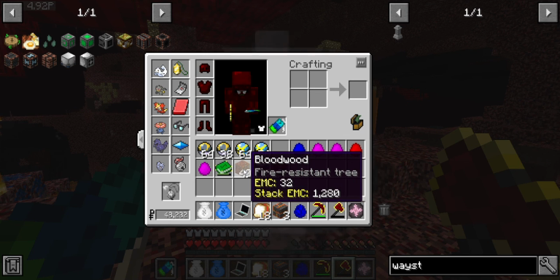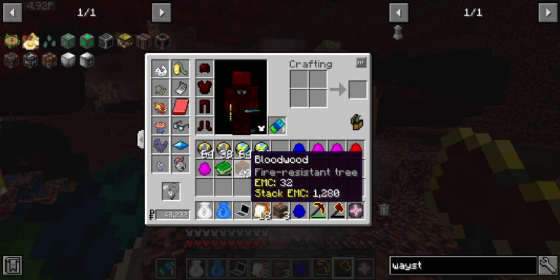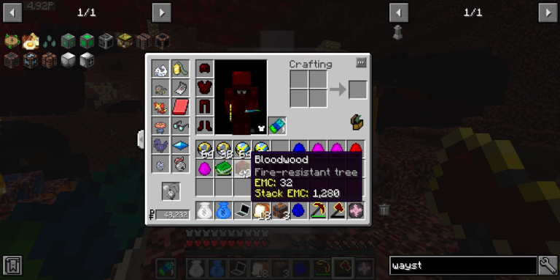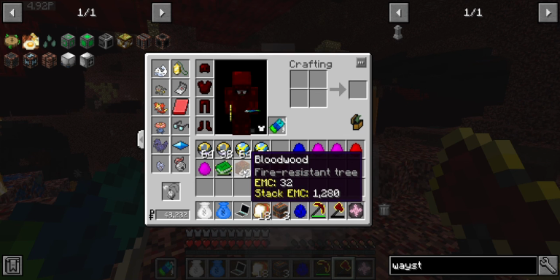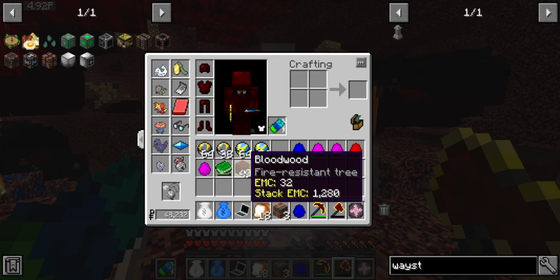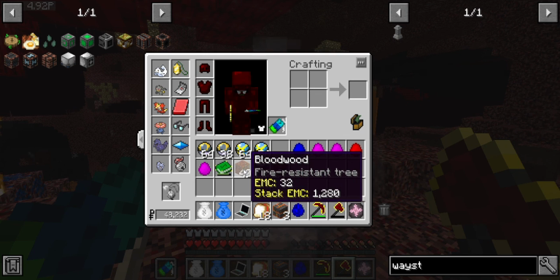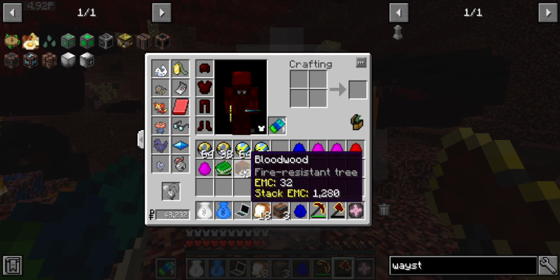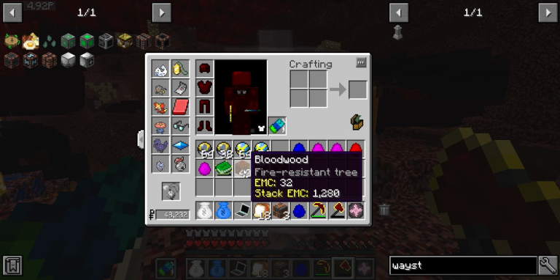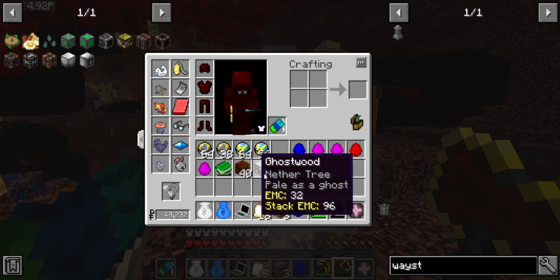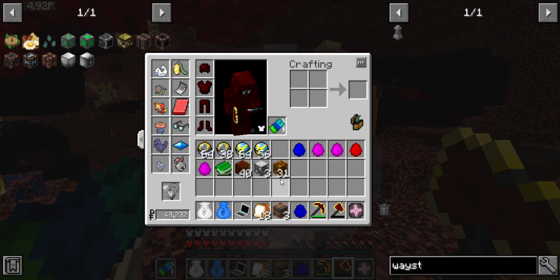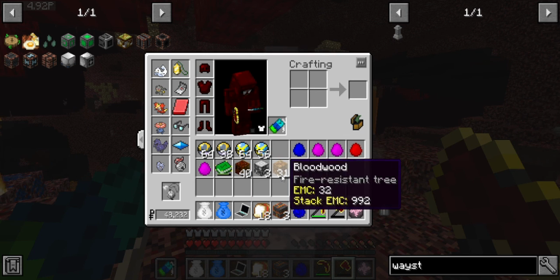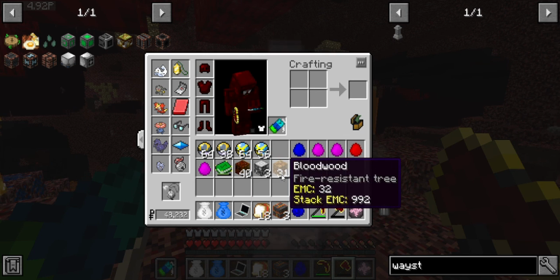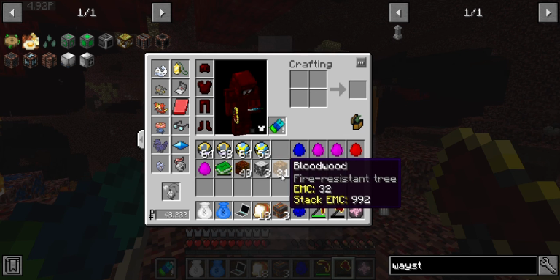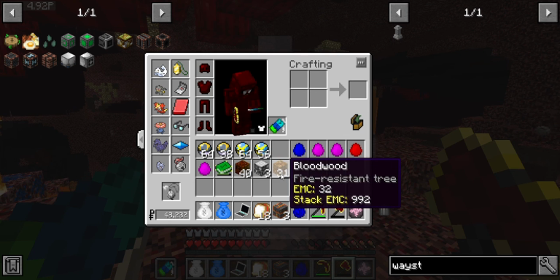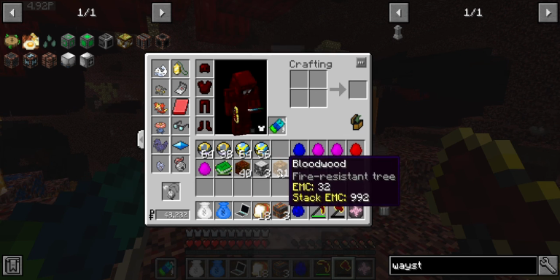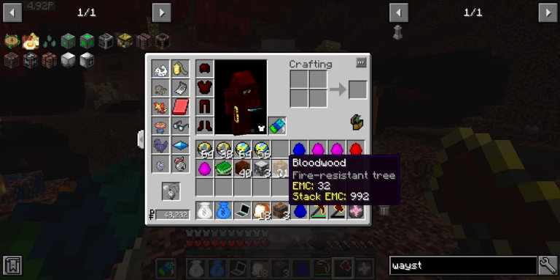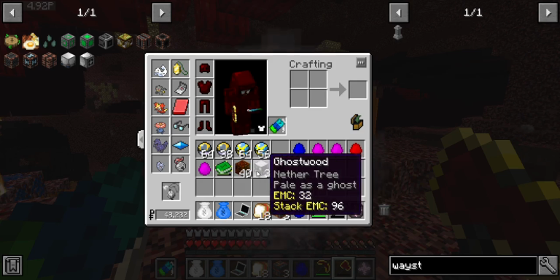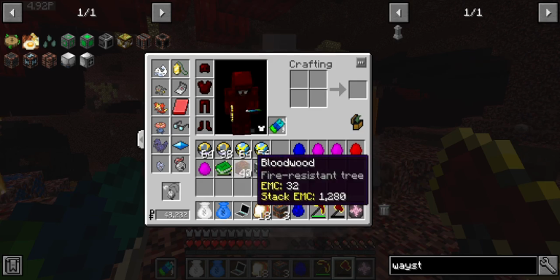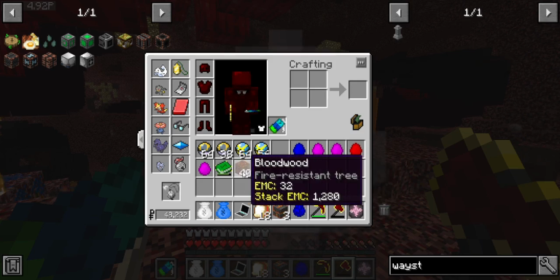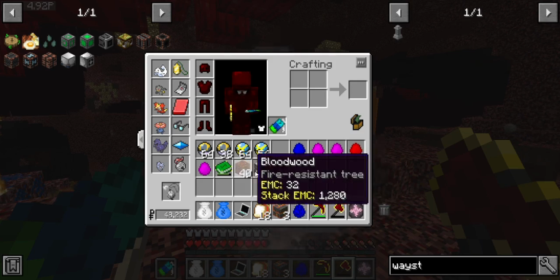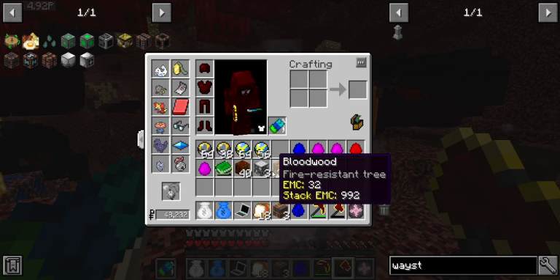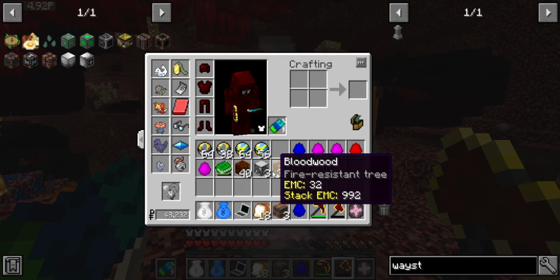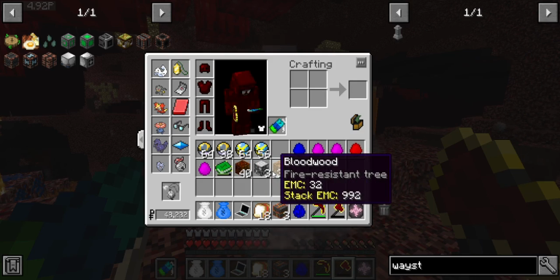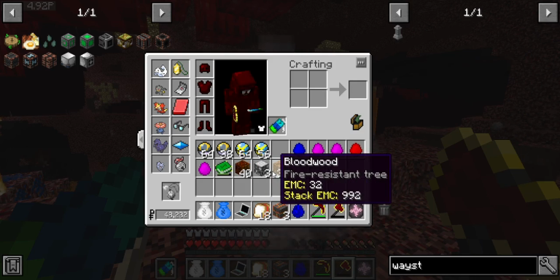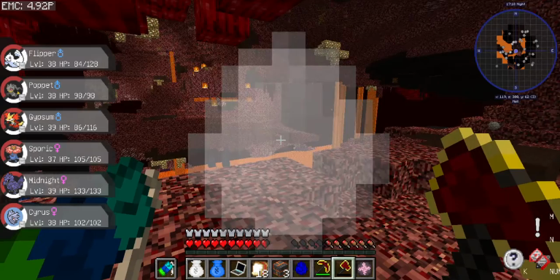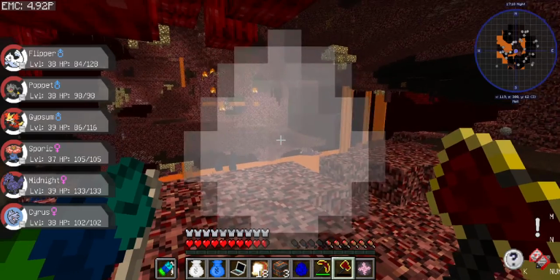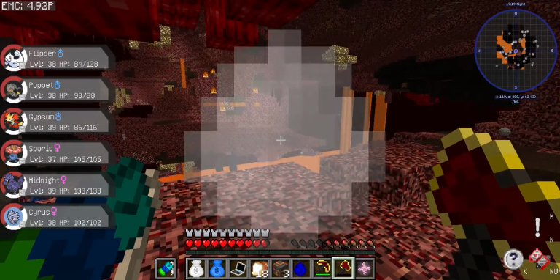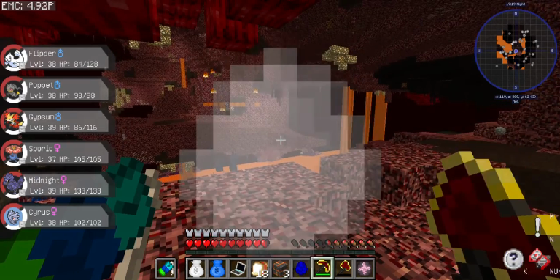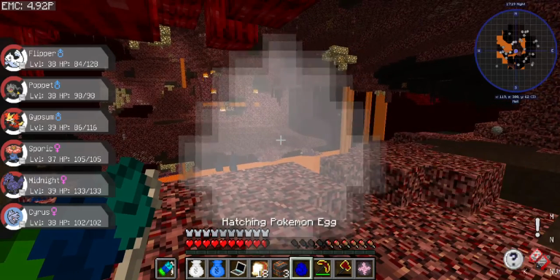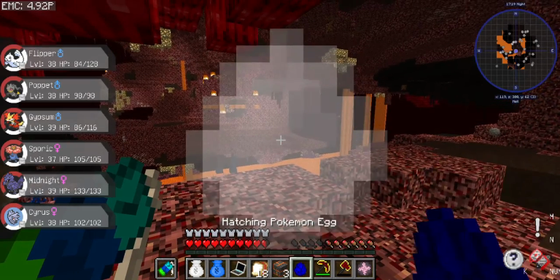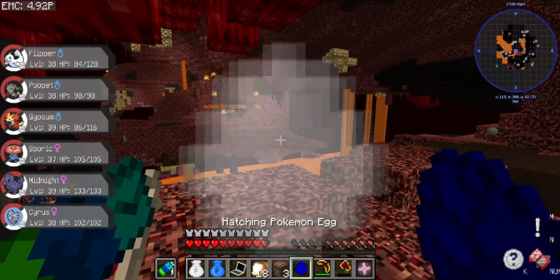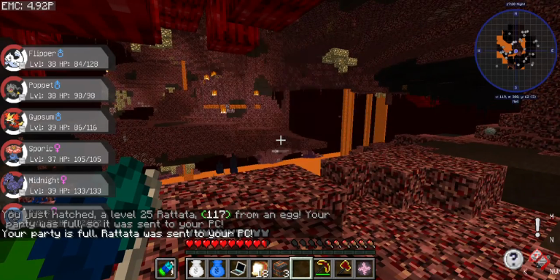Got an egg. Fire-resistant tree — Bloodwood. I'm not sure what the difference is between the two types, but not too important.